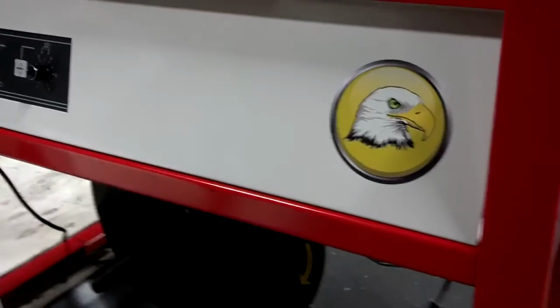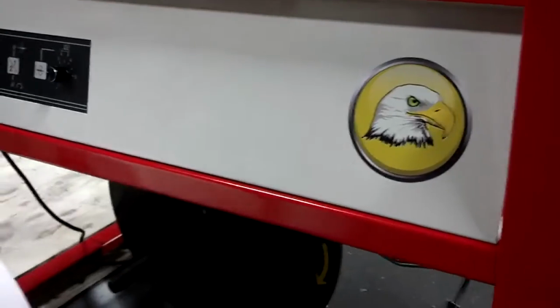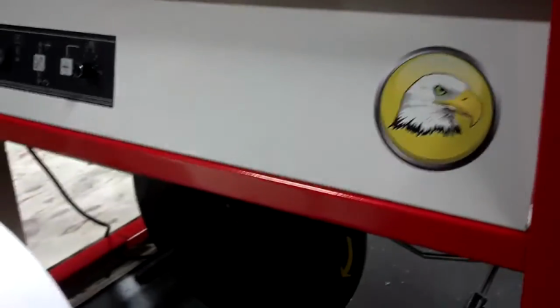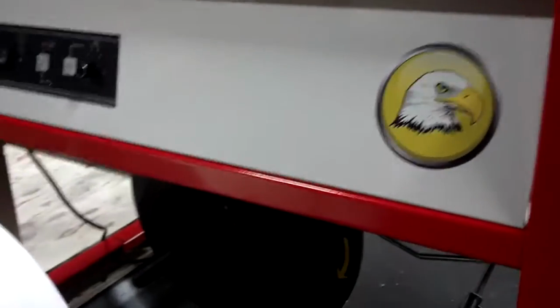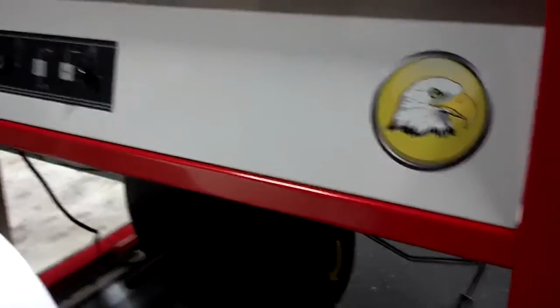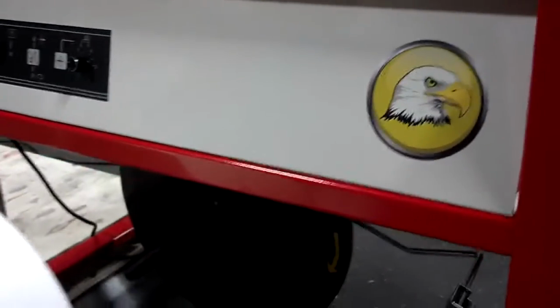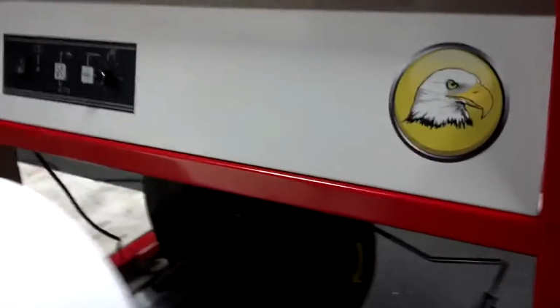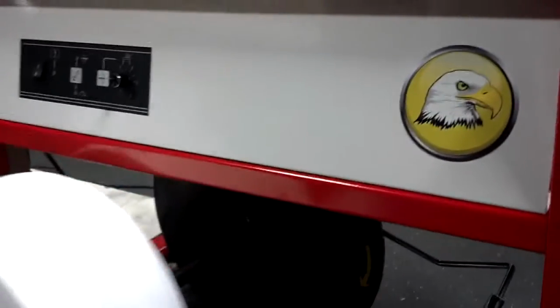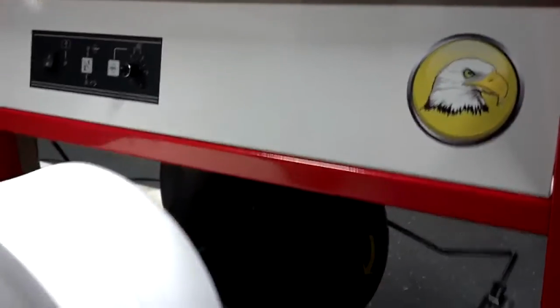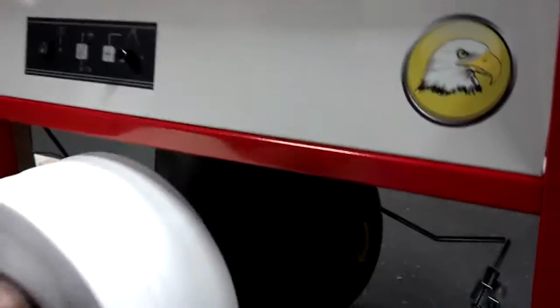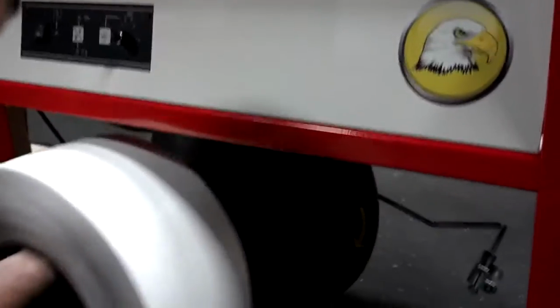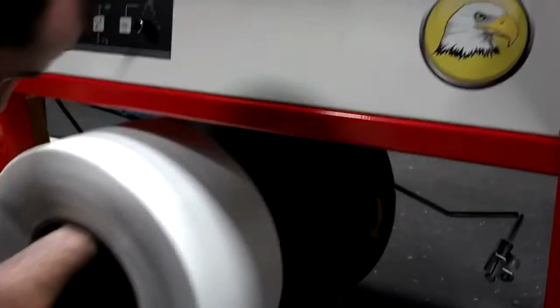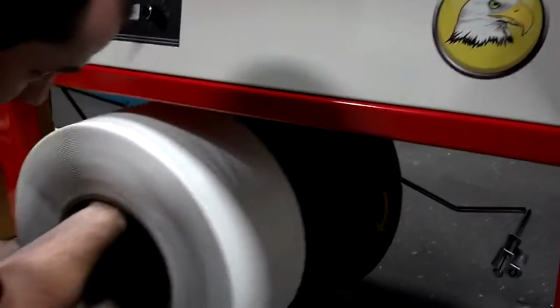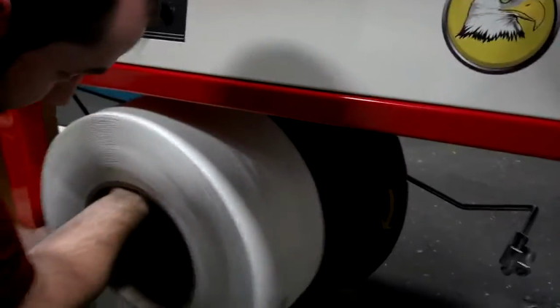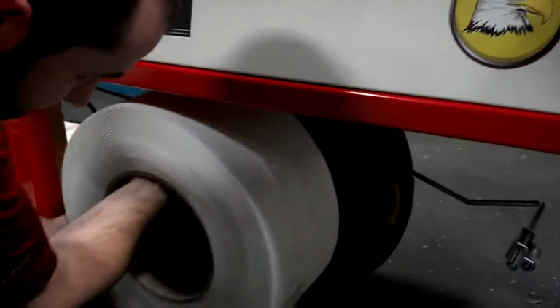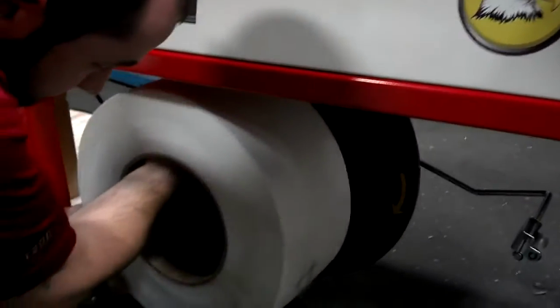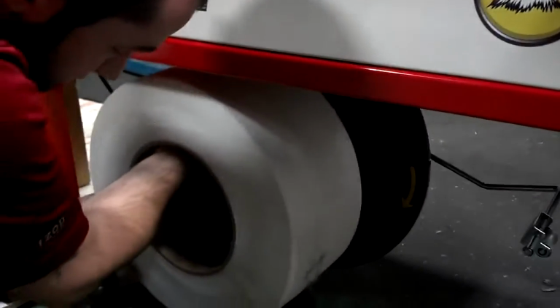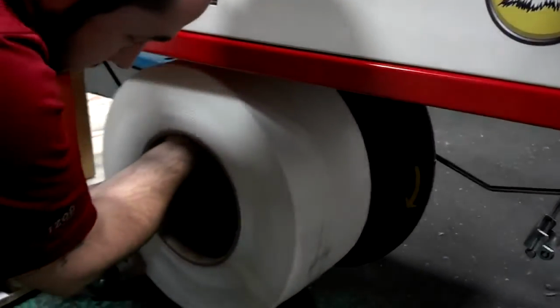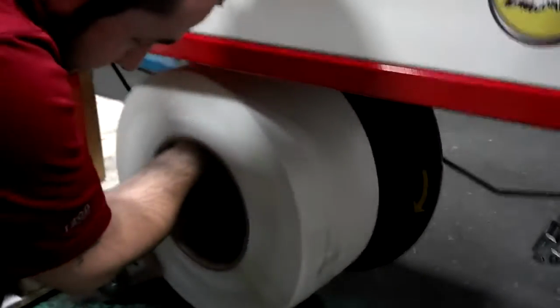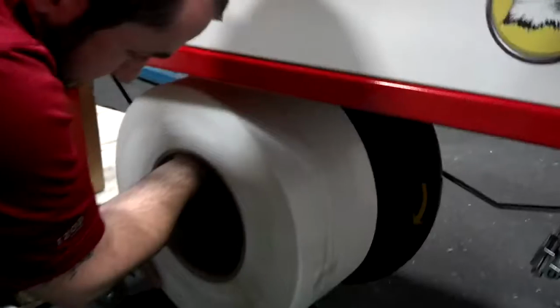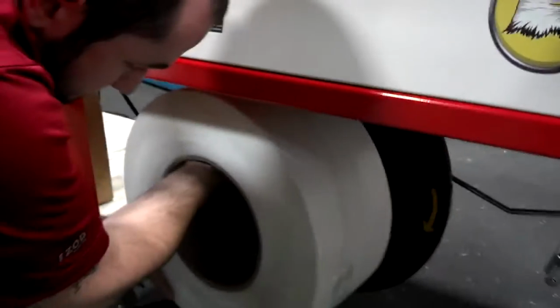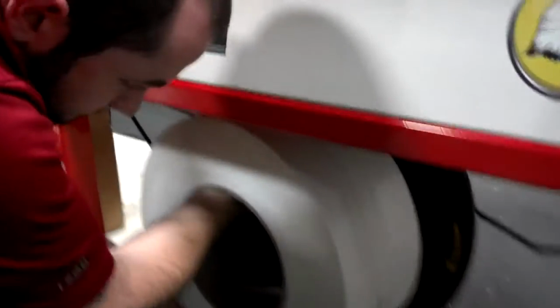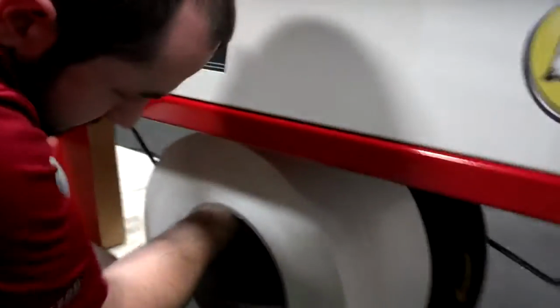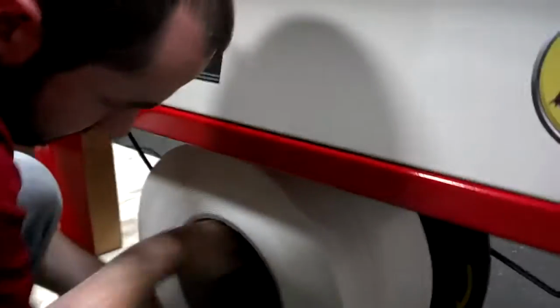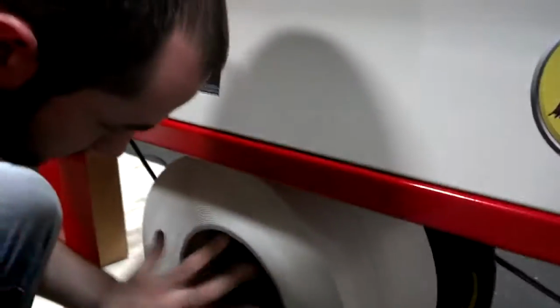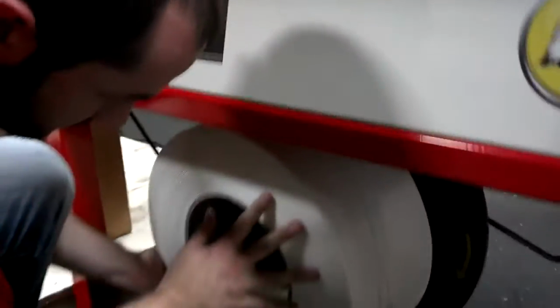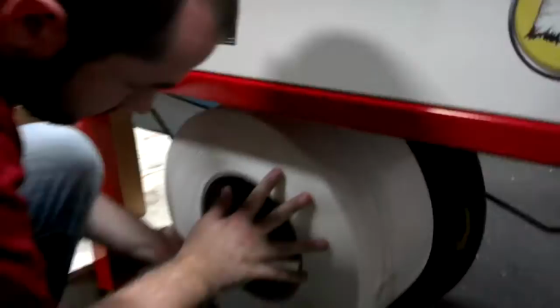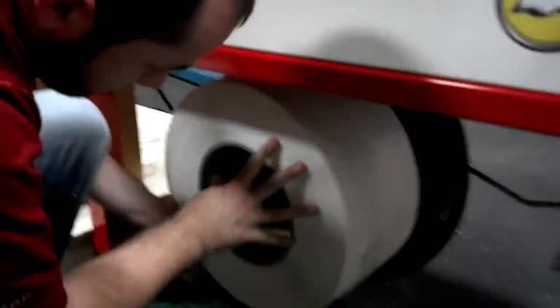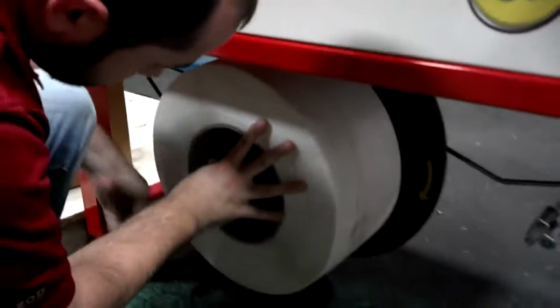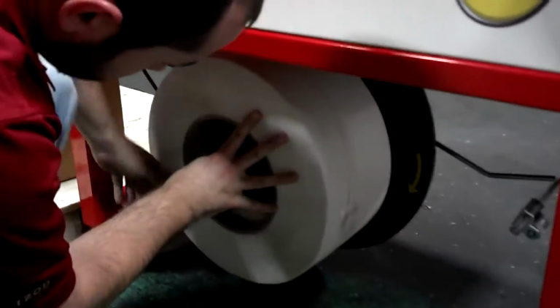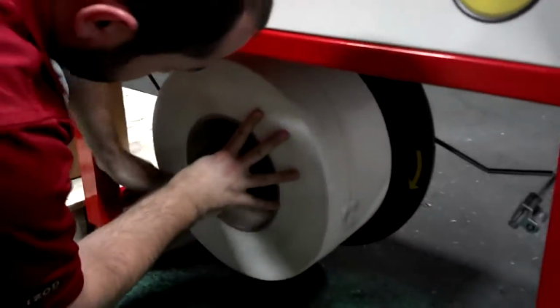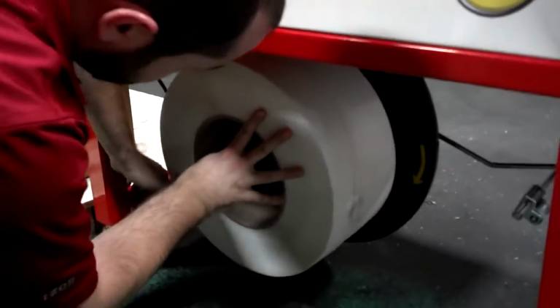Hello again. Here we have our Eagle 100. We're going to show you how easy it is to change a coil of strap.